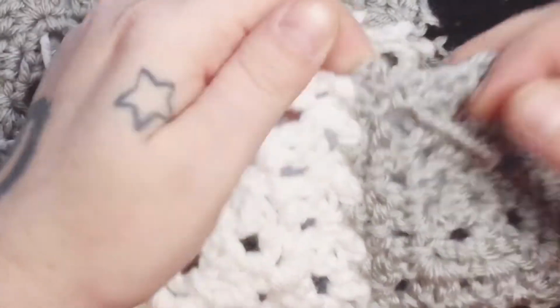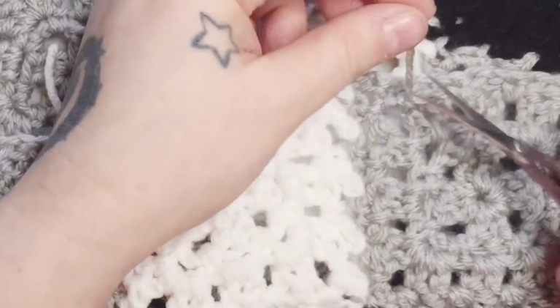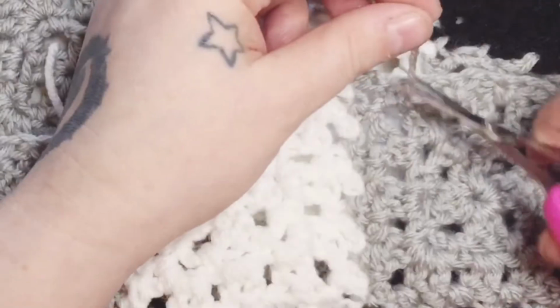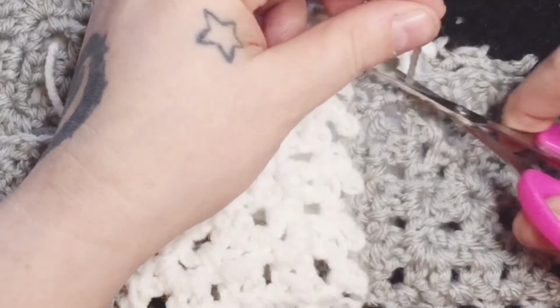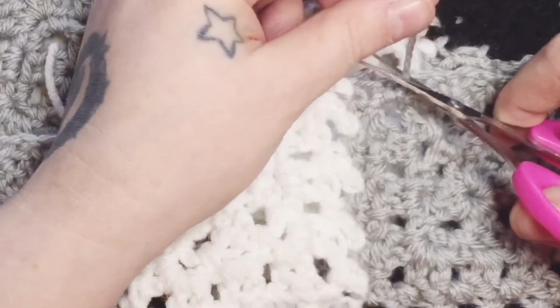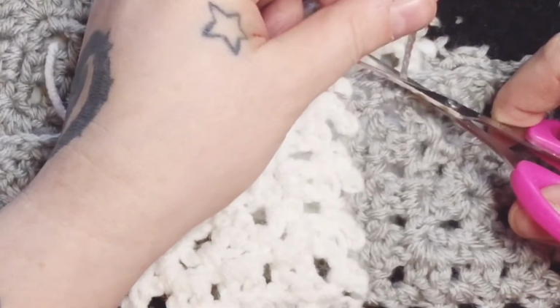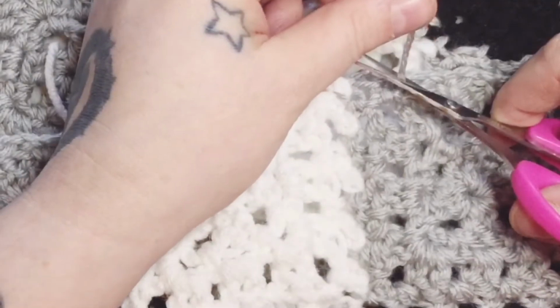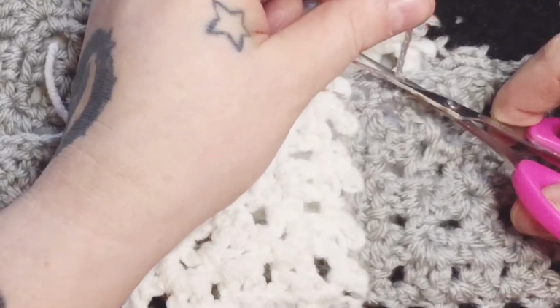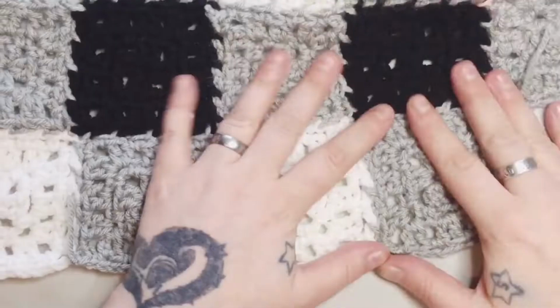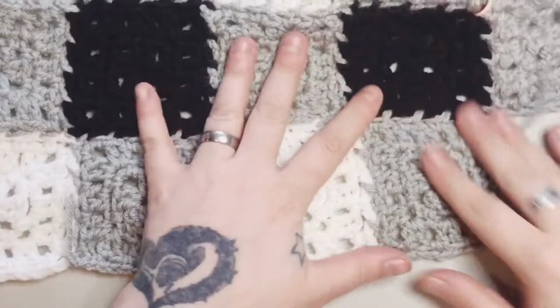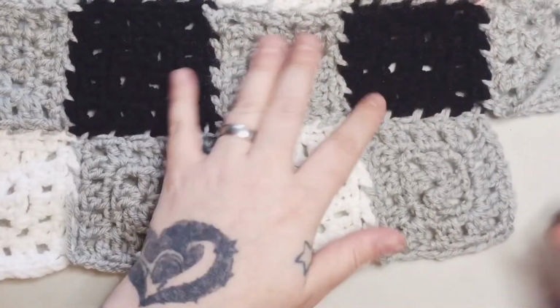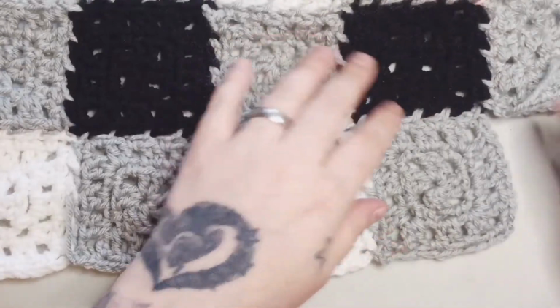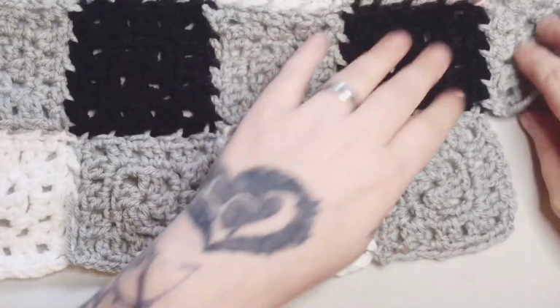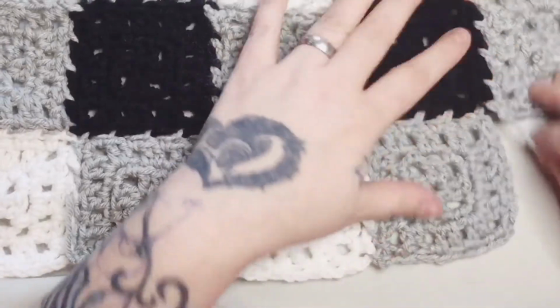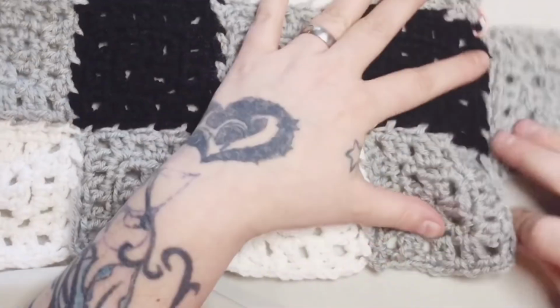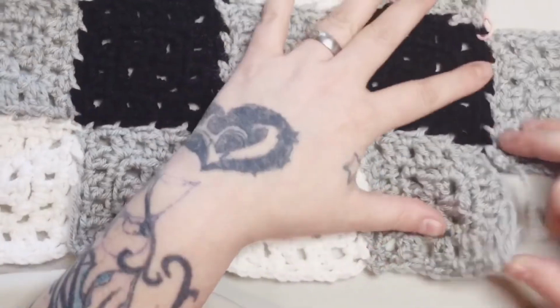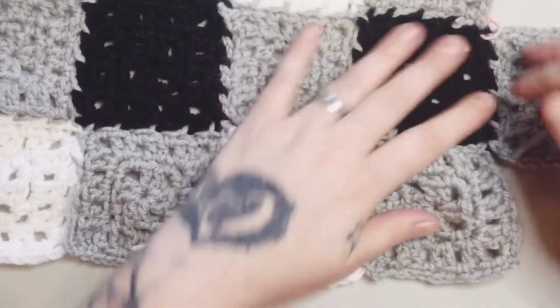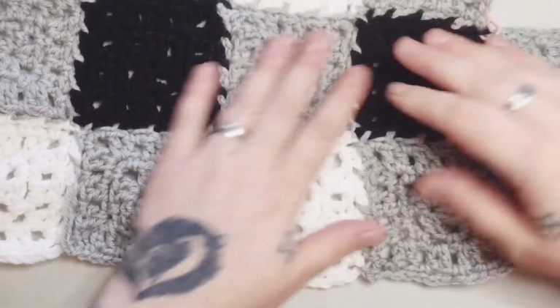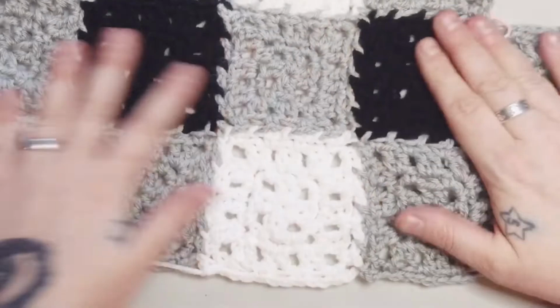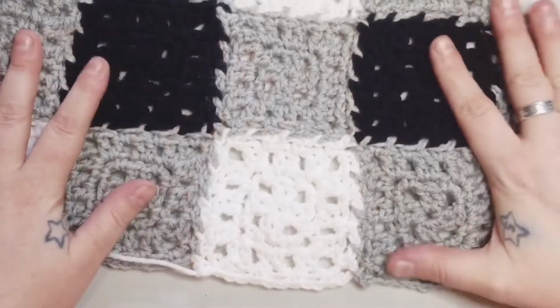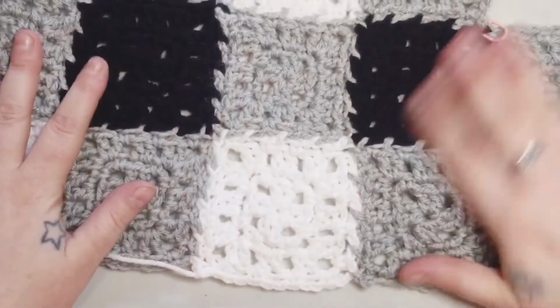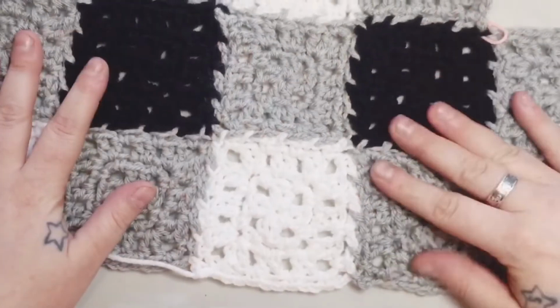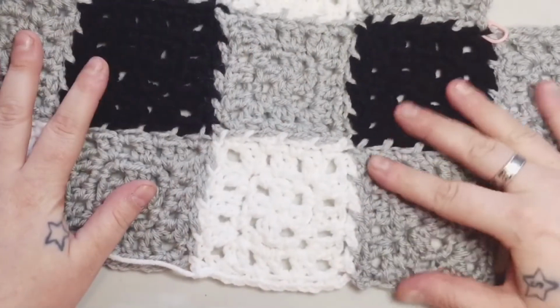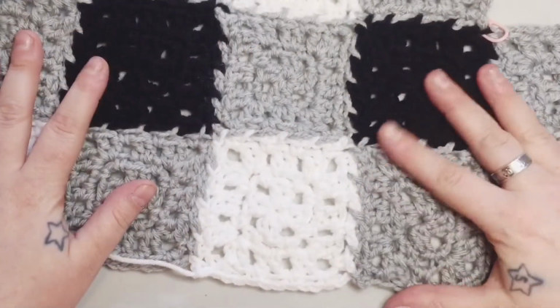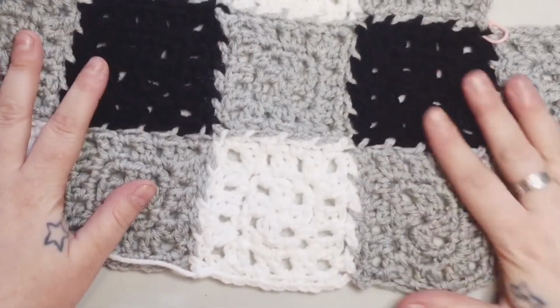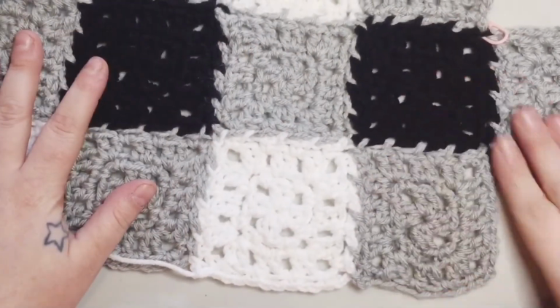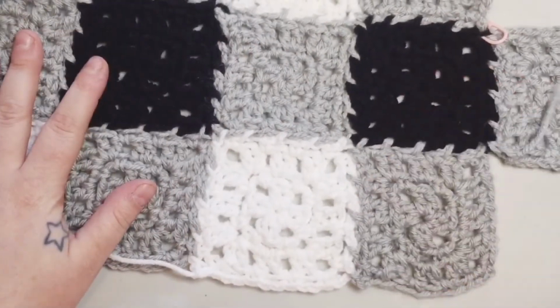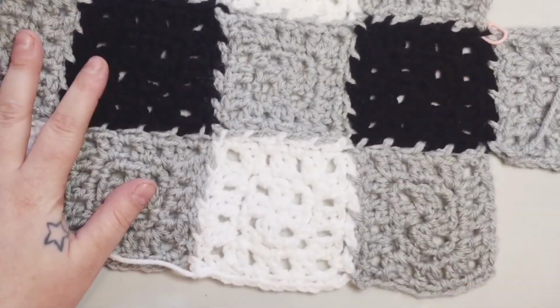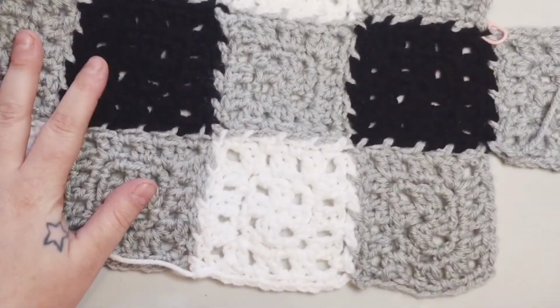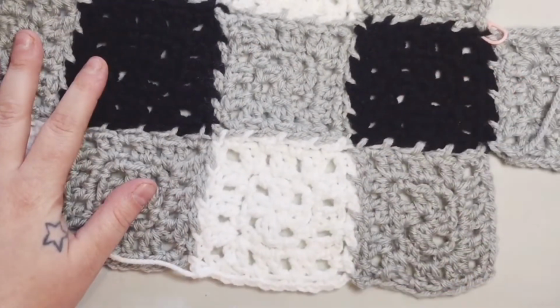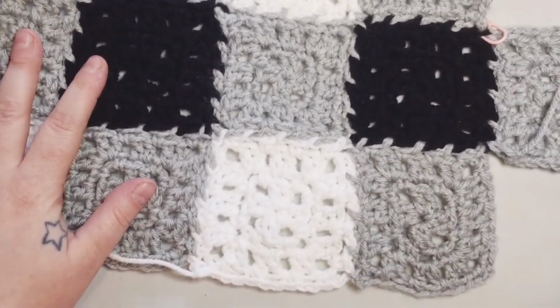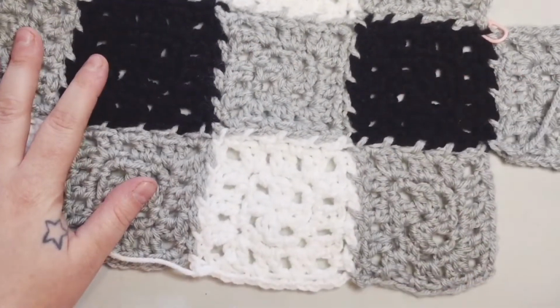Snip off anything remaining, and no longer have to worry about your stitches unraveling in the wash or through wear.